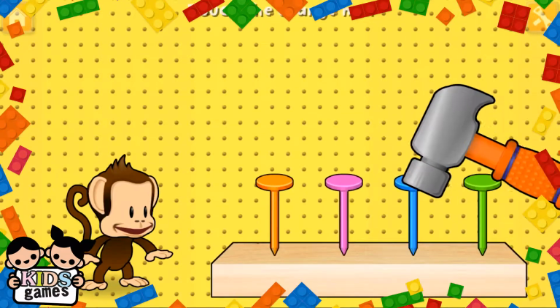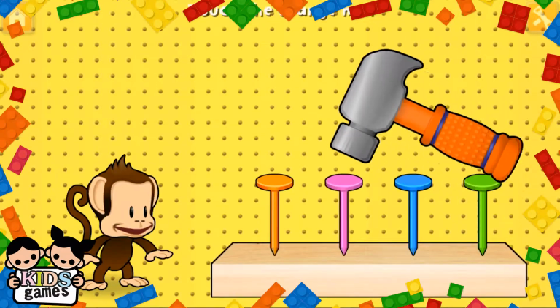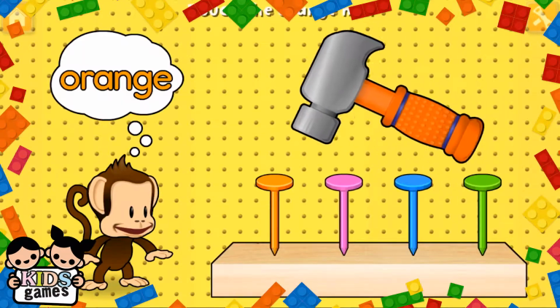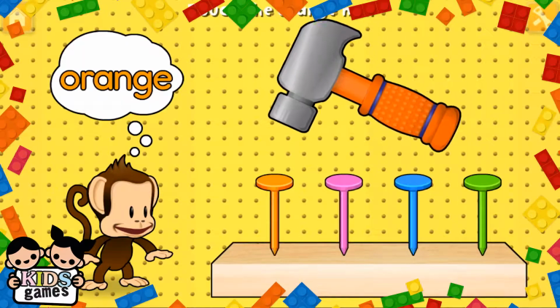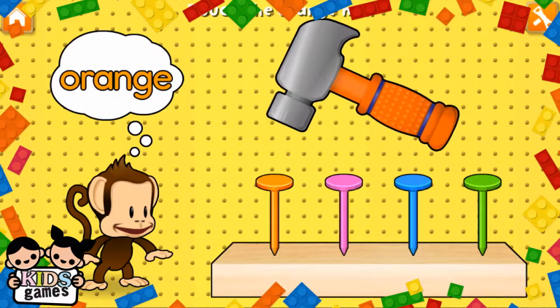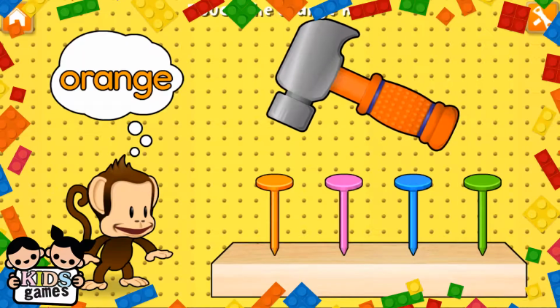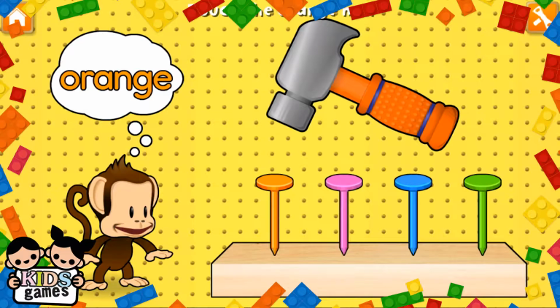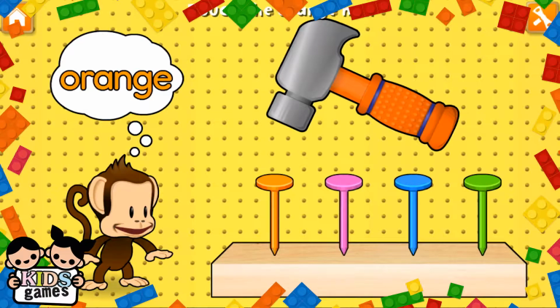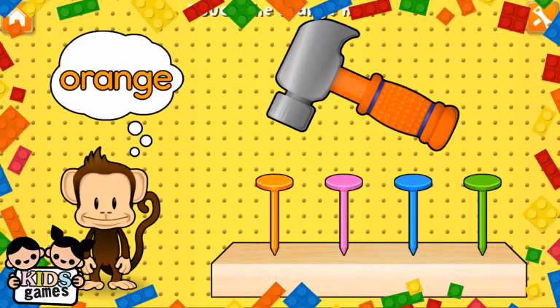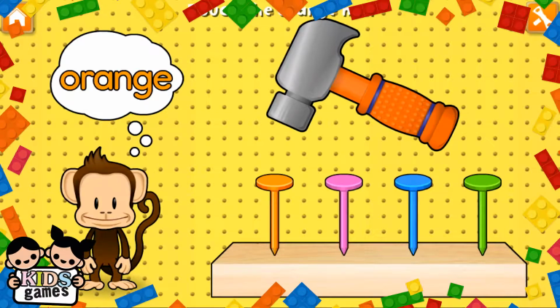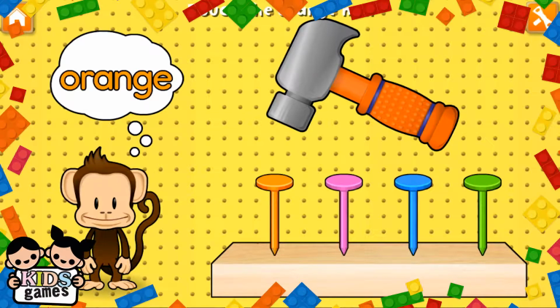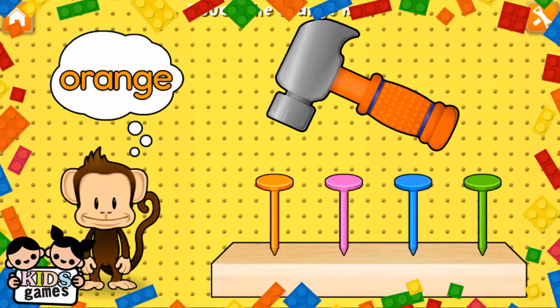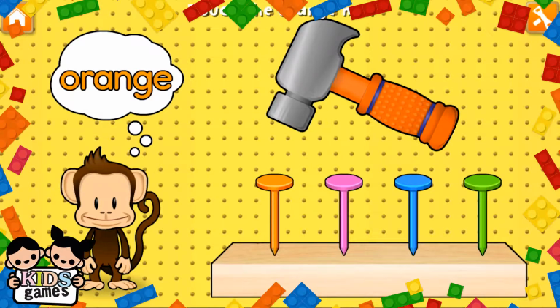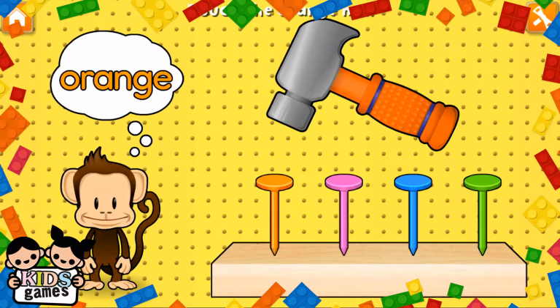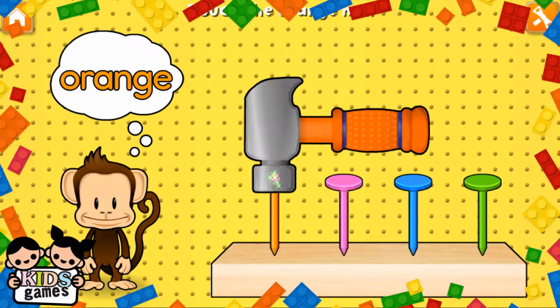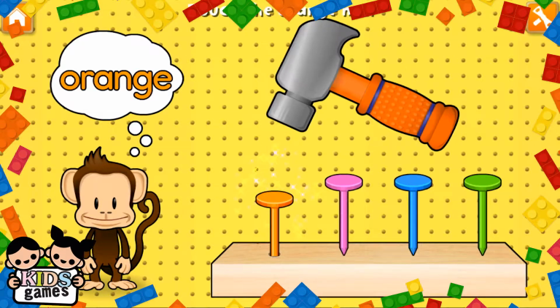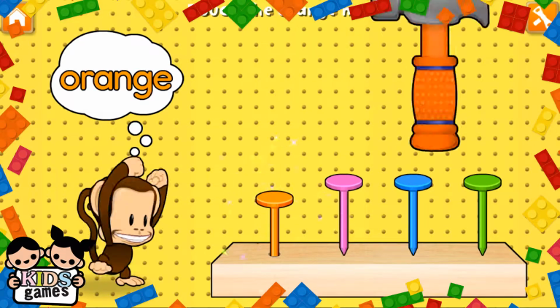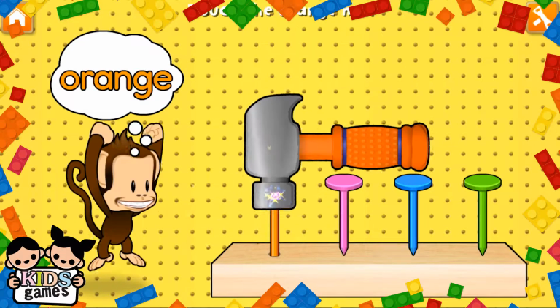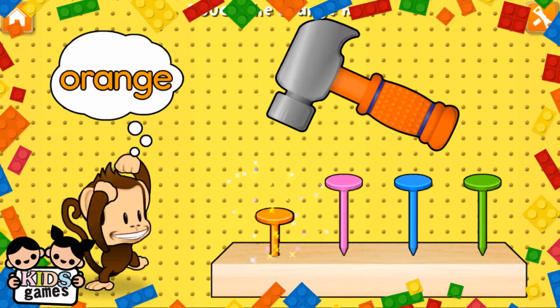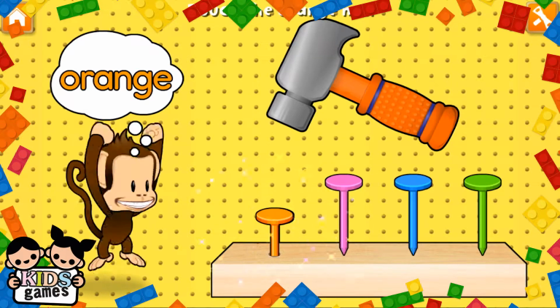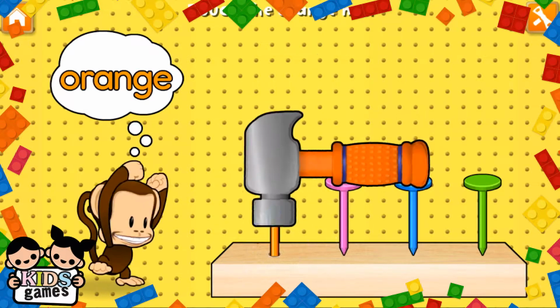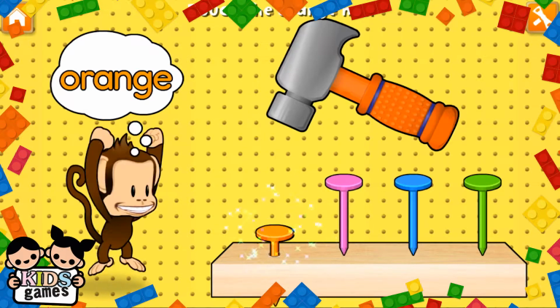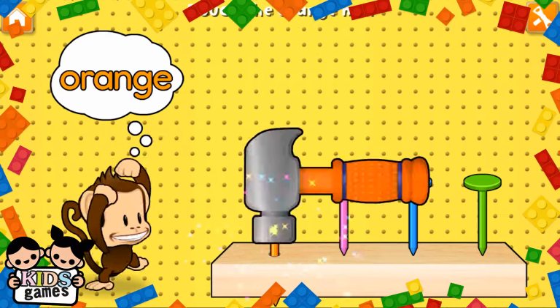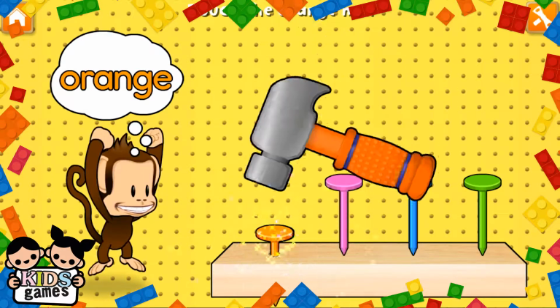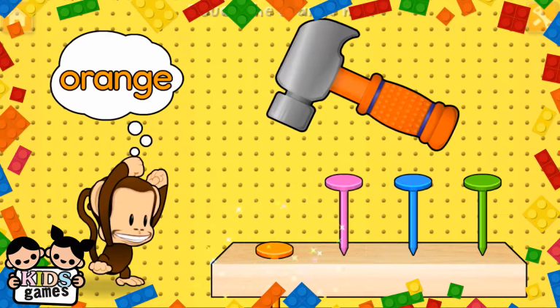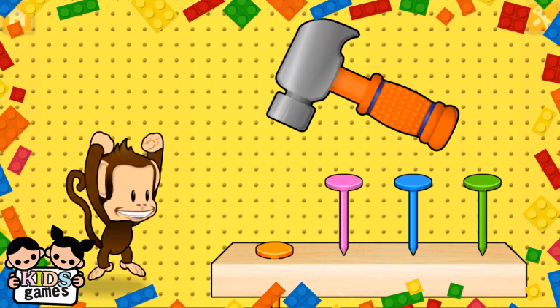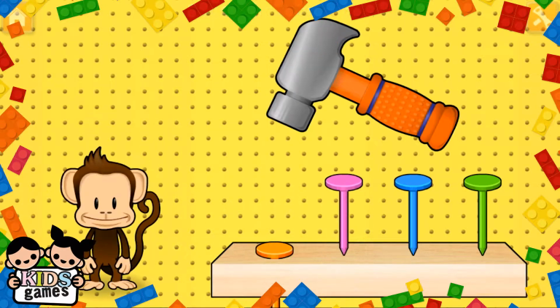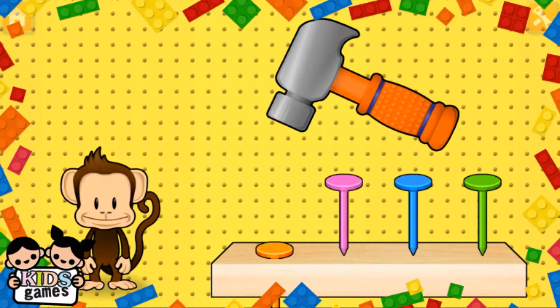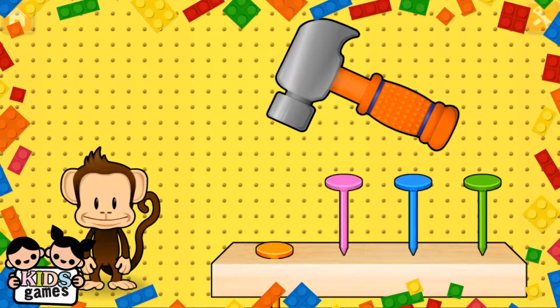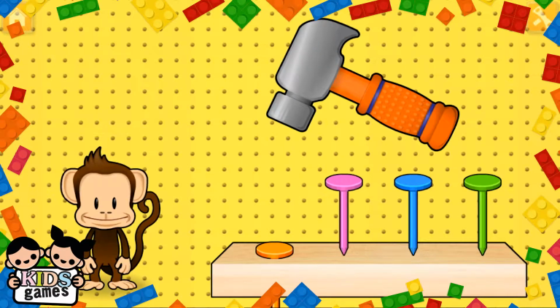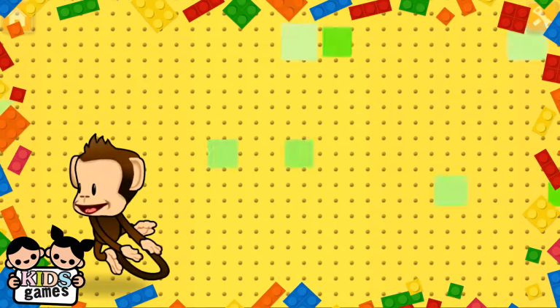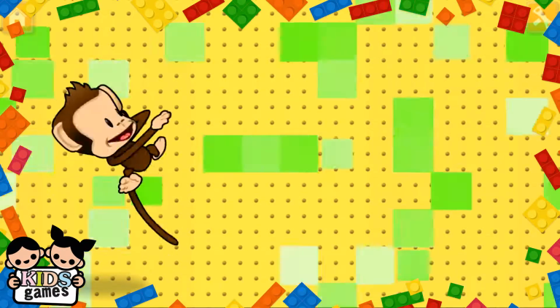Hammering time! Tap your finger to hammer in there. Orange! Great job!